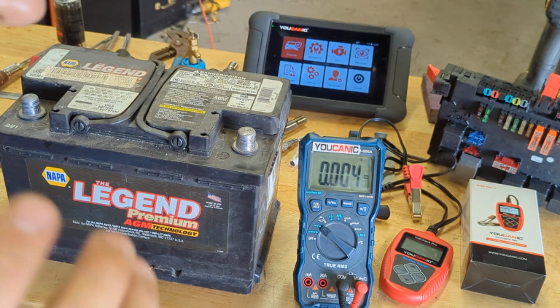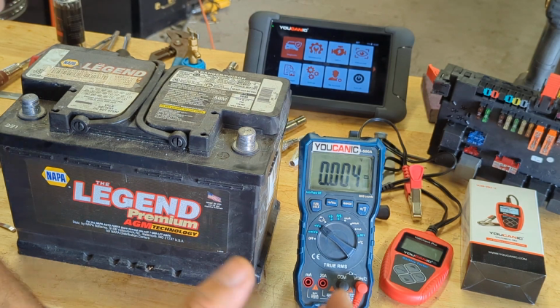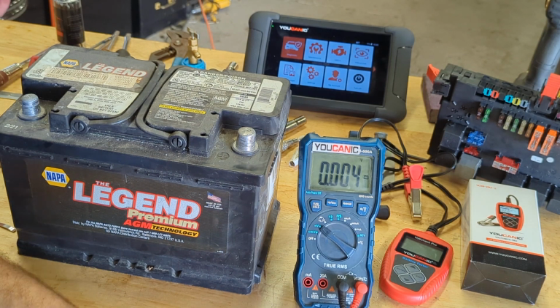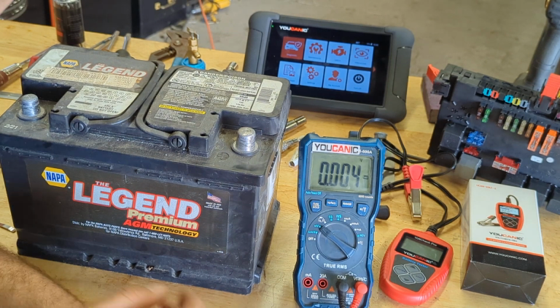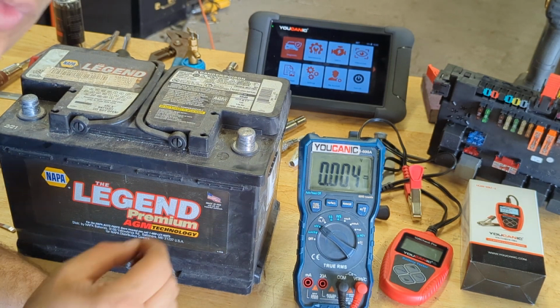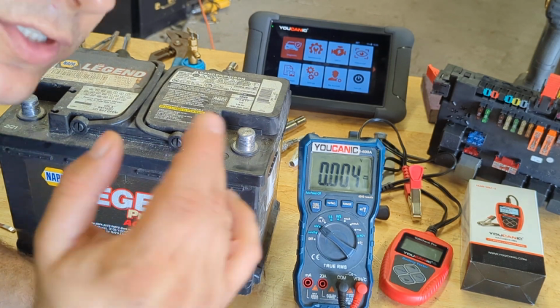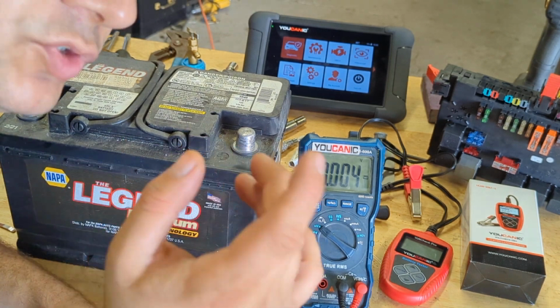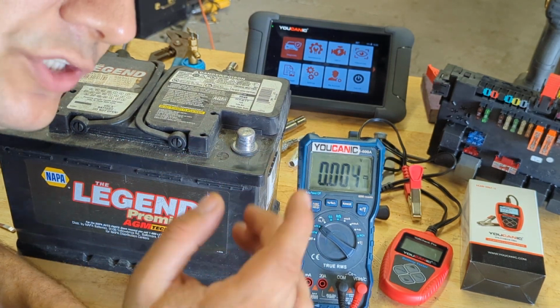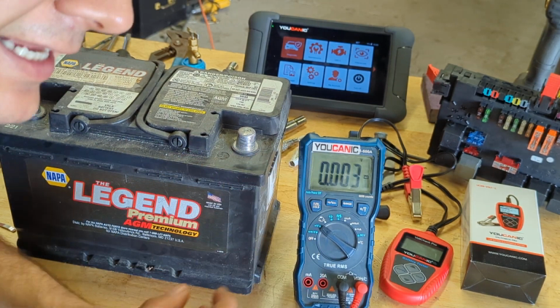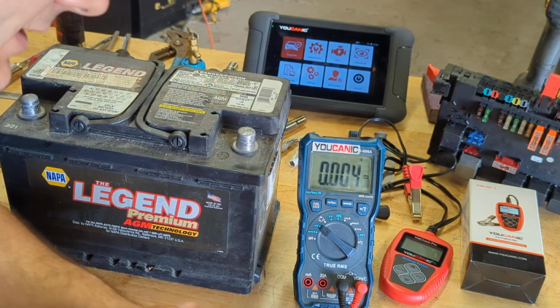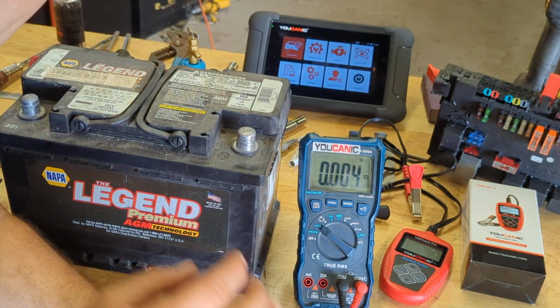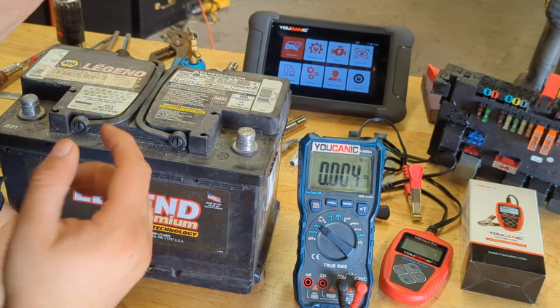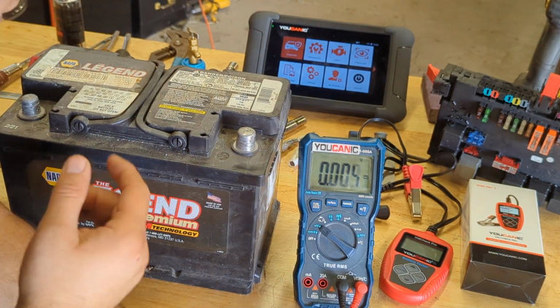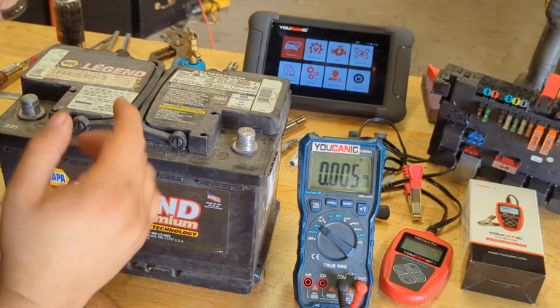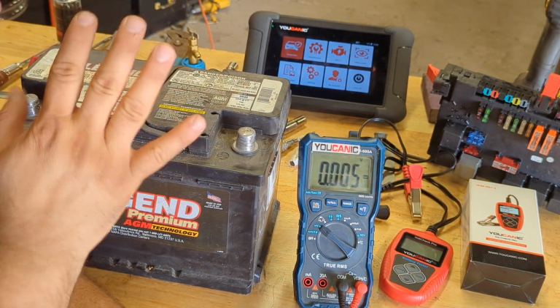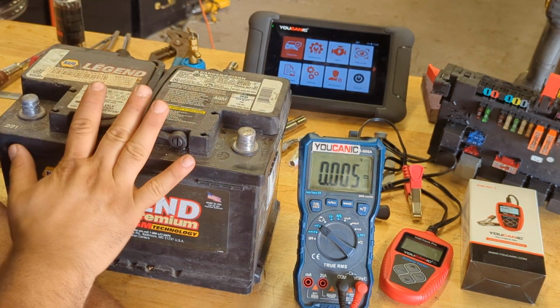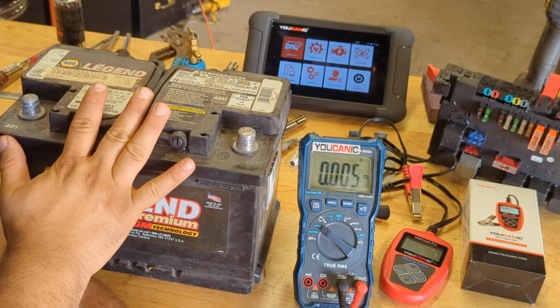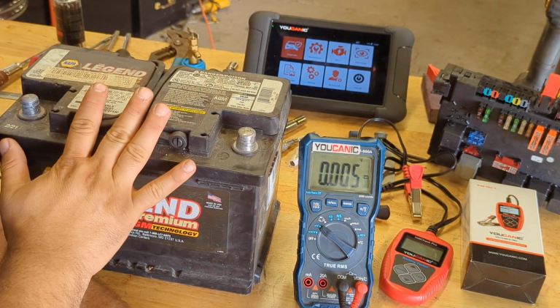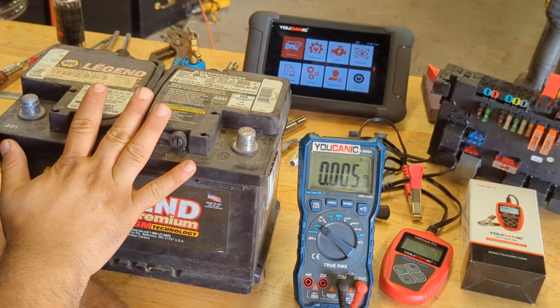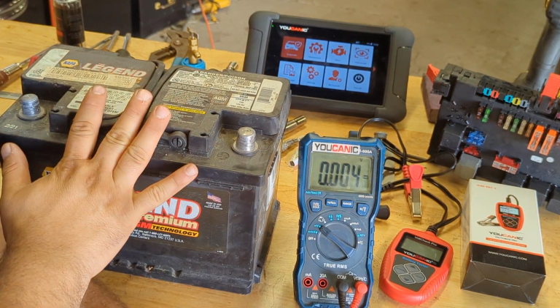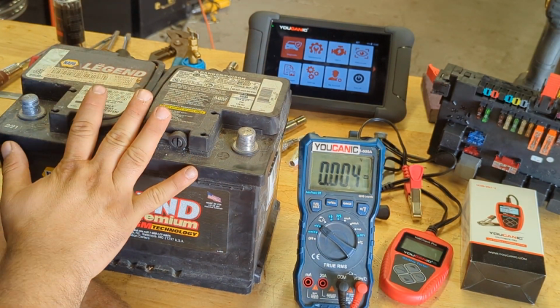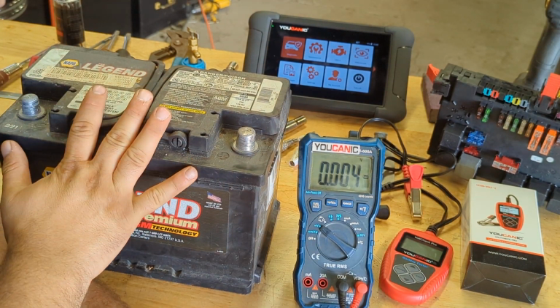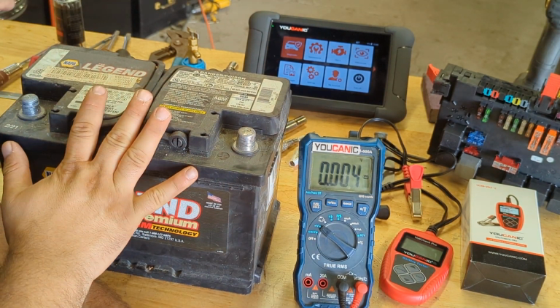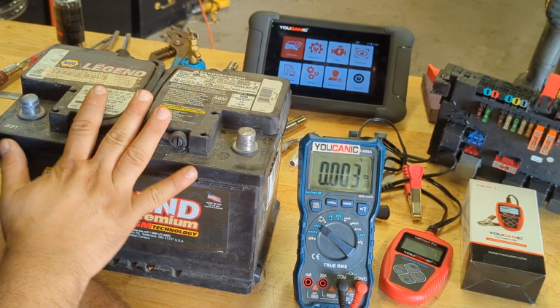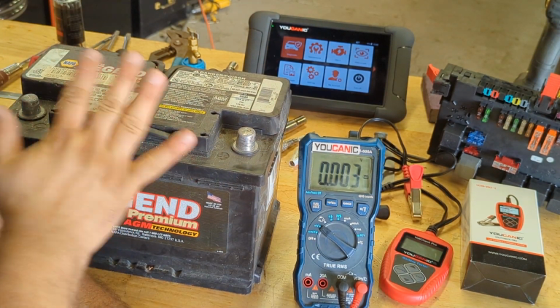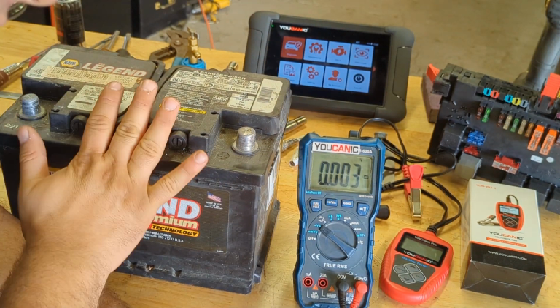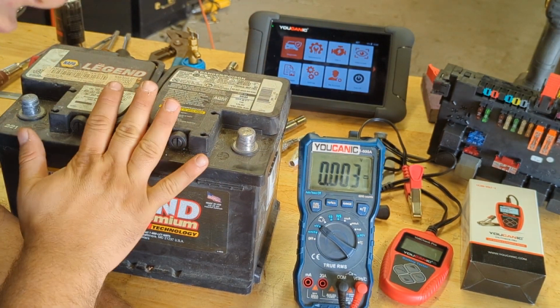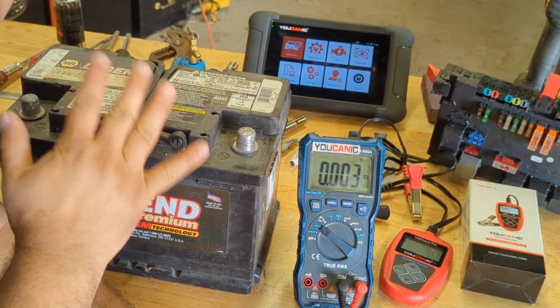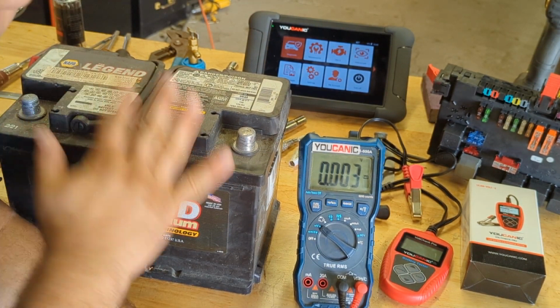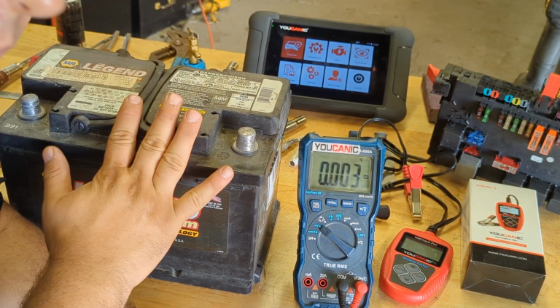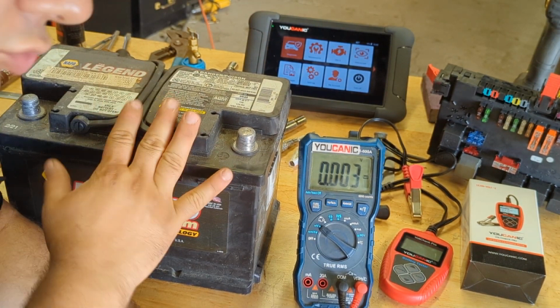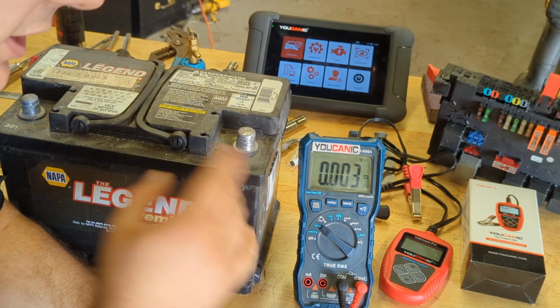Hello and welcome to Ucanic. Today we're going to talk about how to test the battery the proper way.